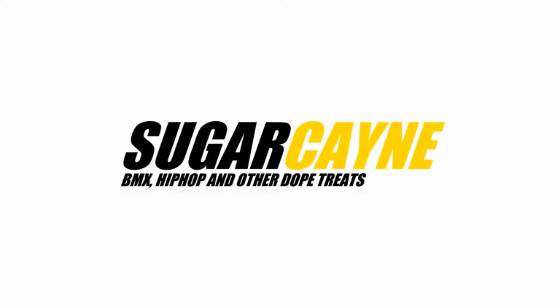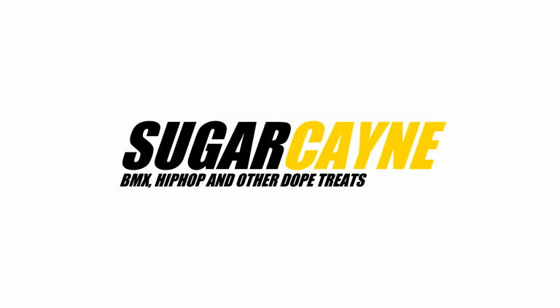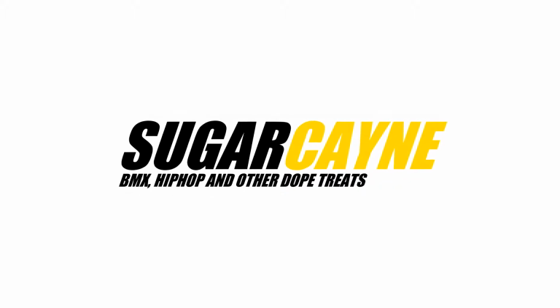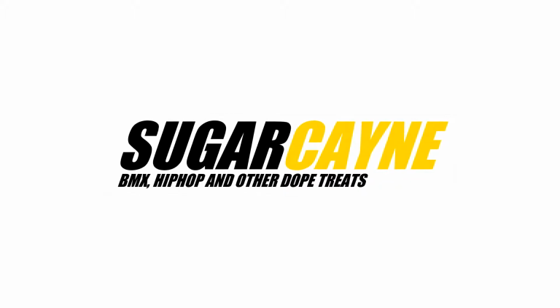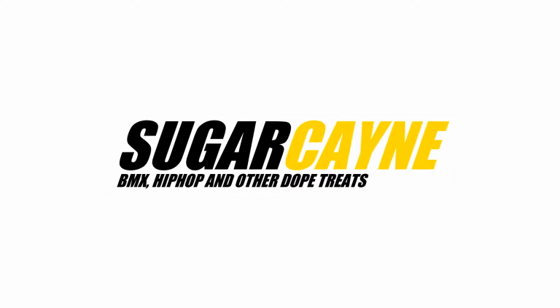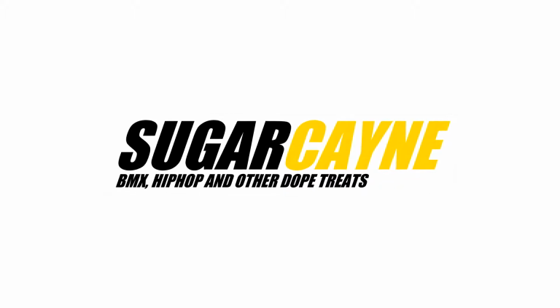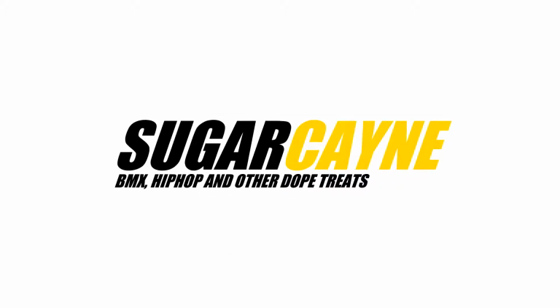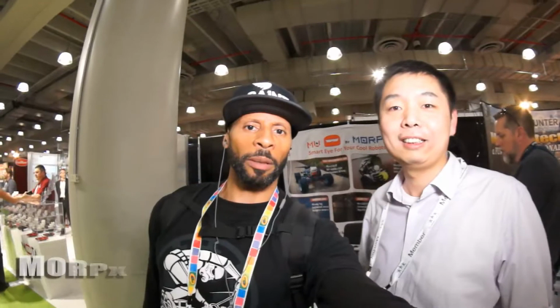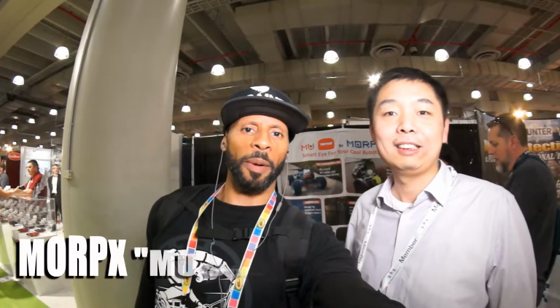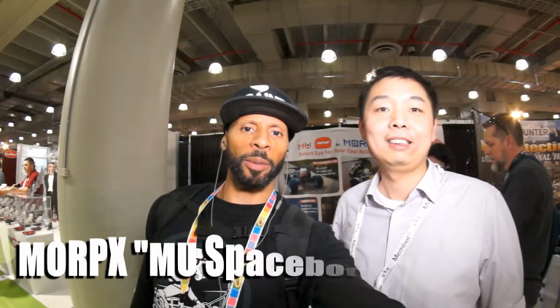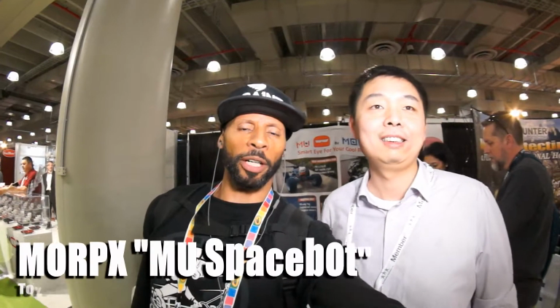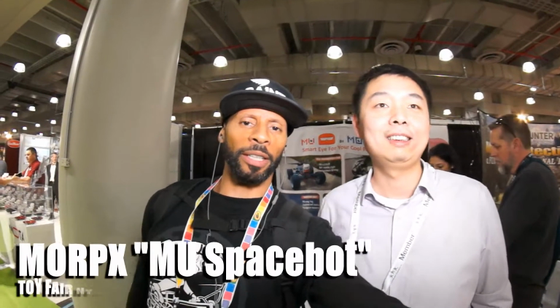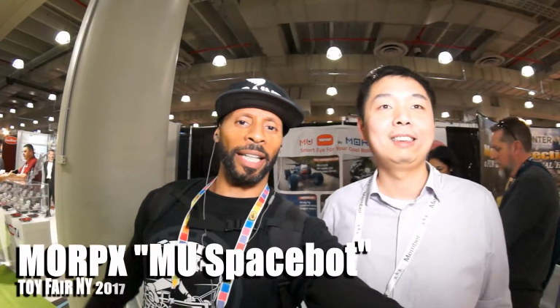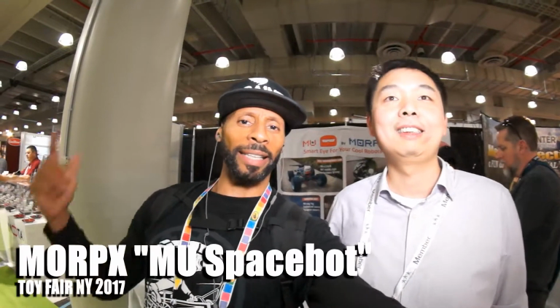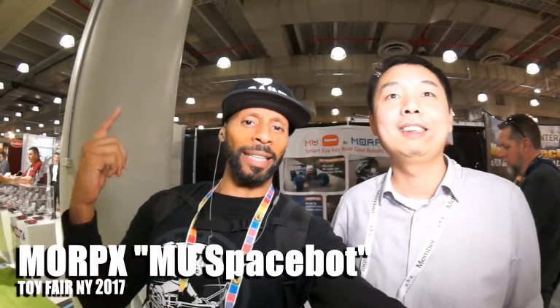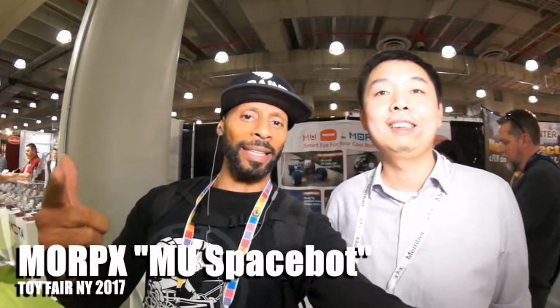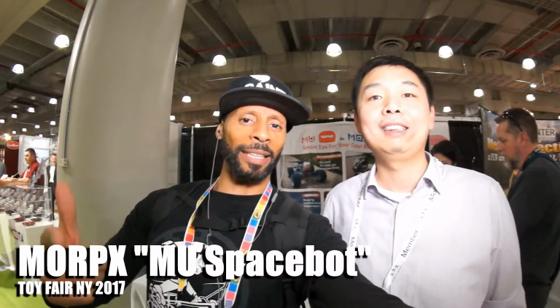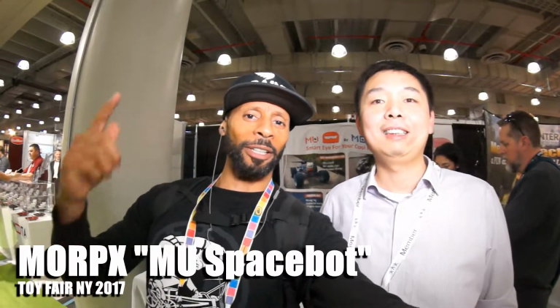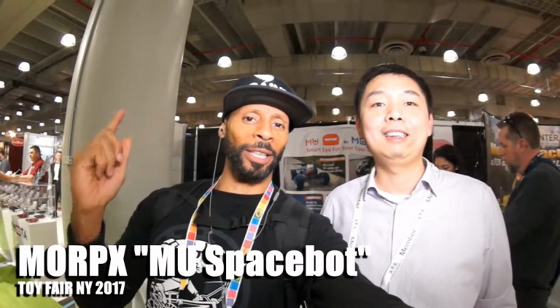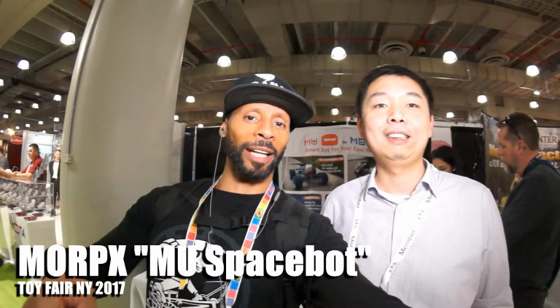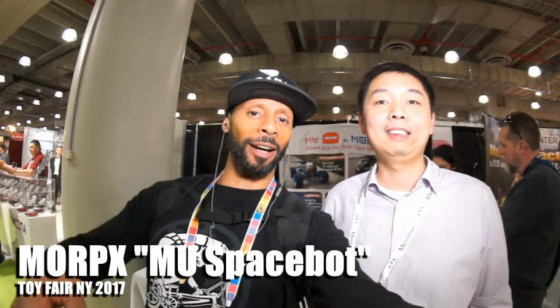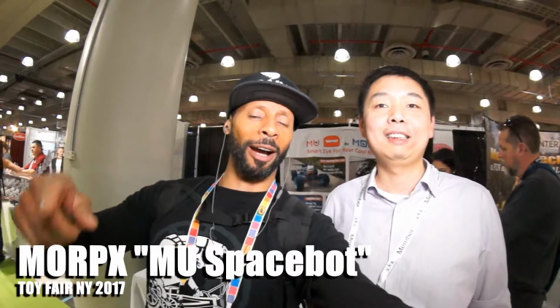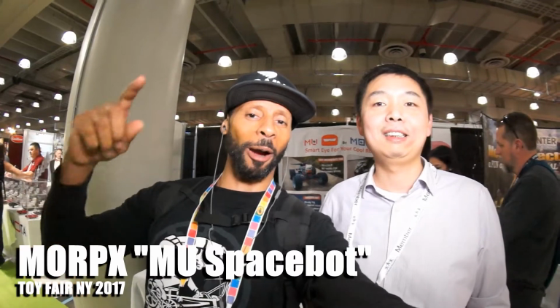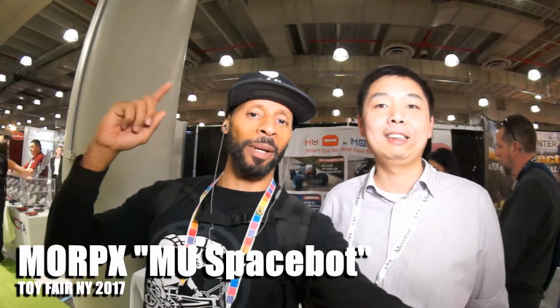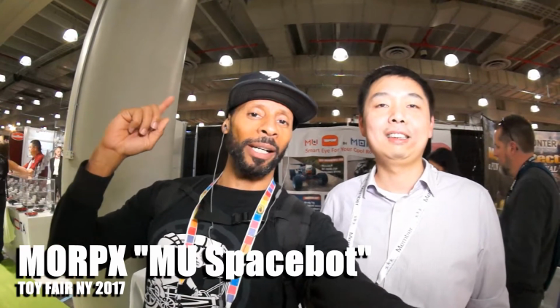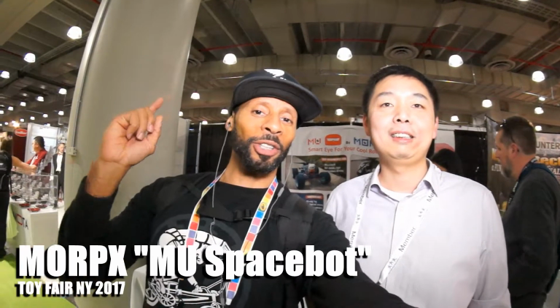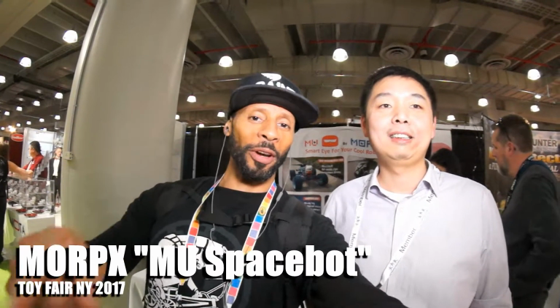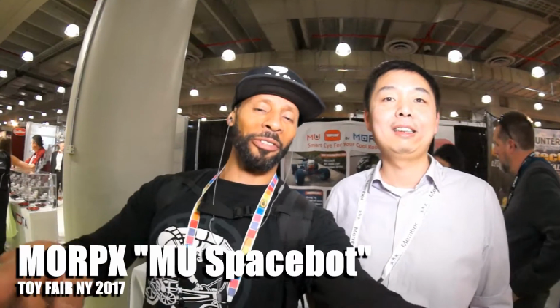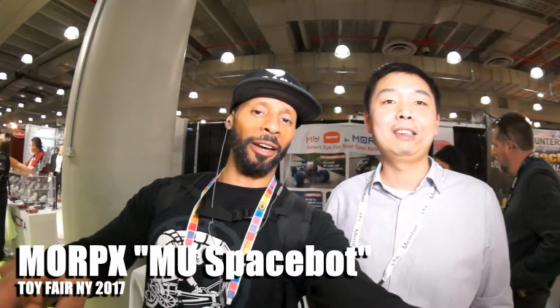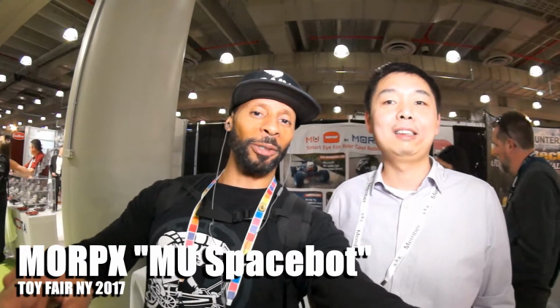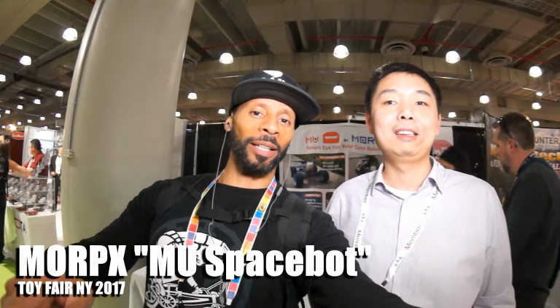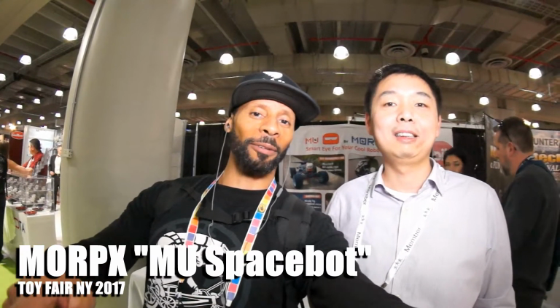Sugarcane! What's up, everybody? It's your boy Chris Atkins, CACTV, sugarcane.com — Toy Fair 2017.